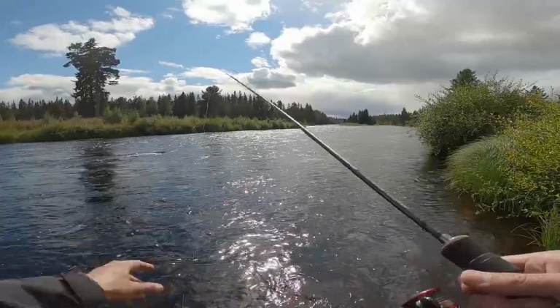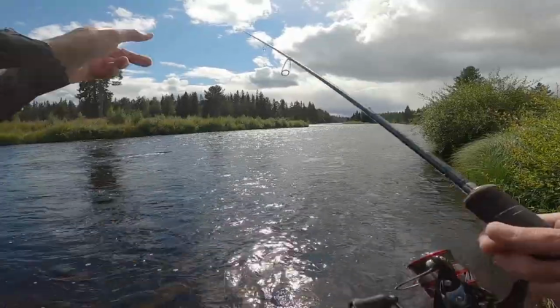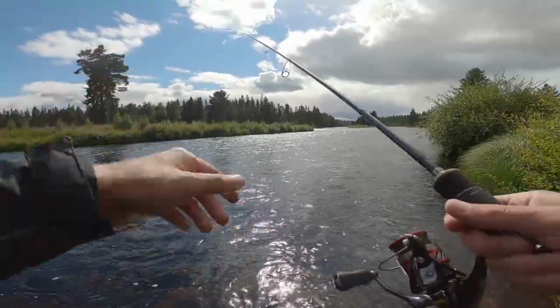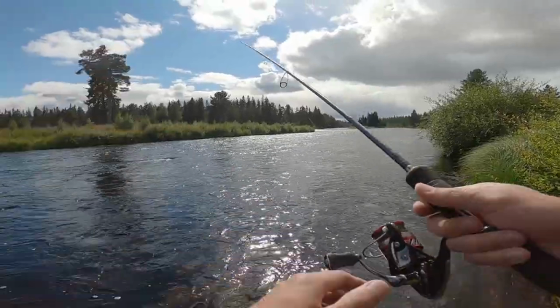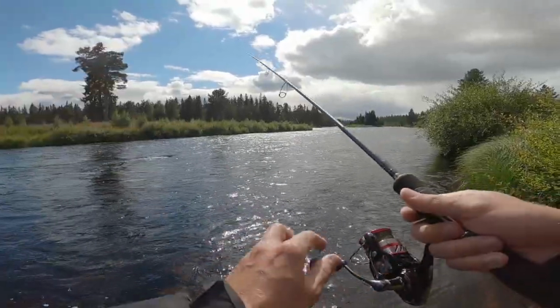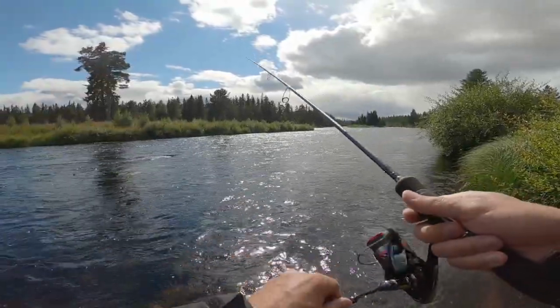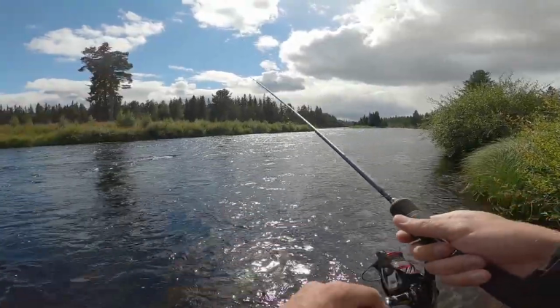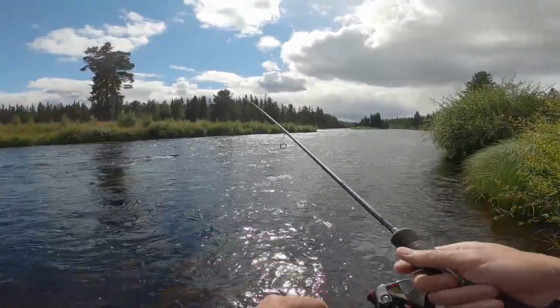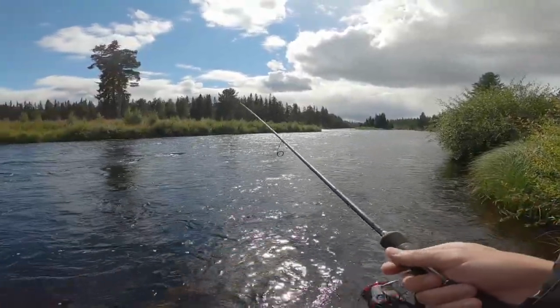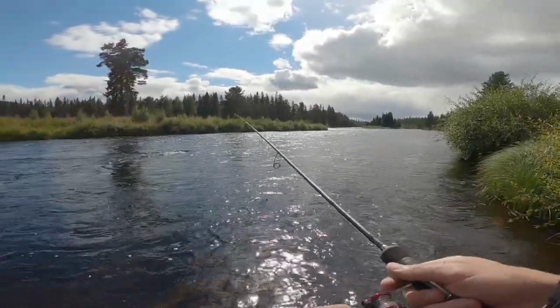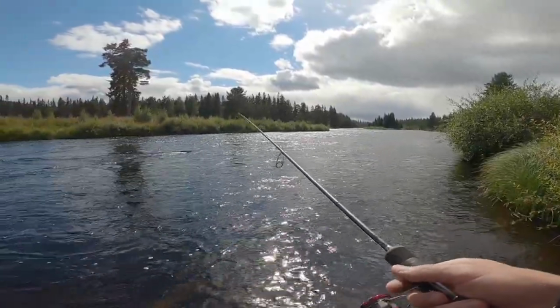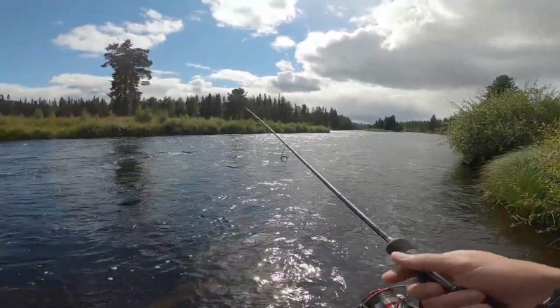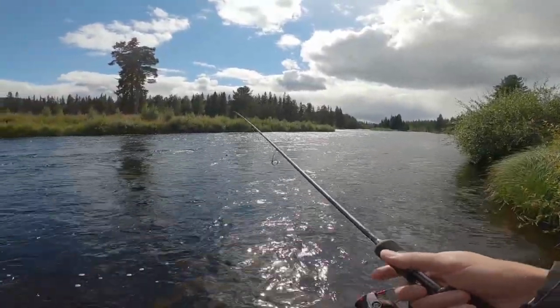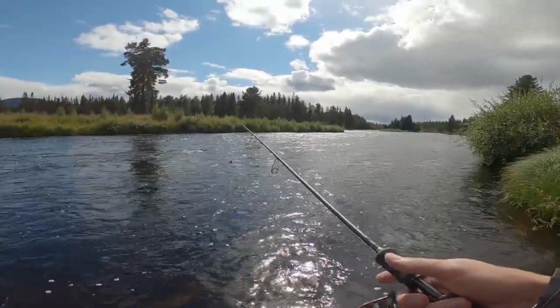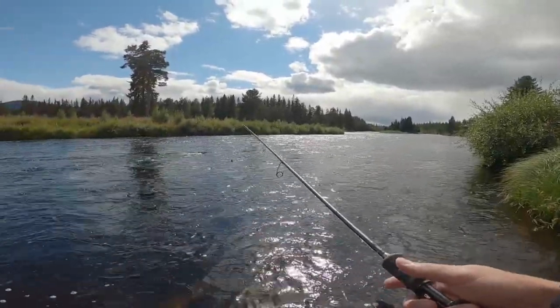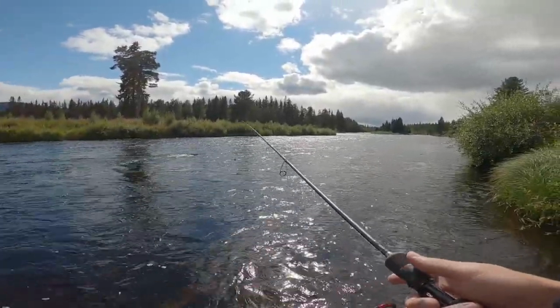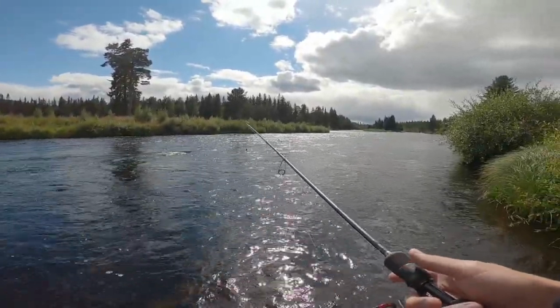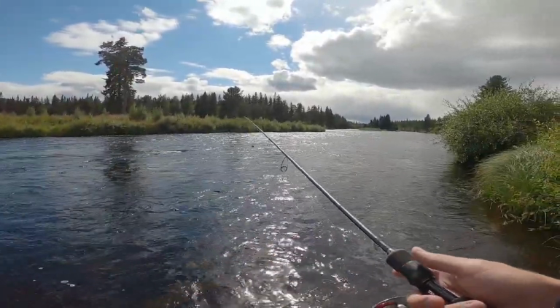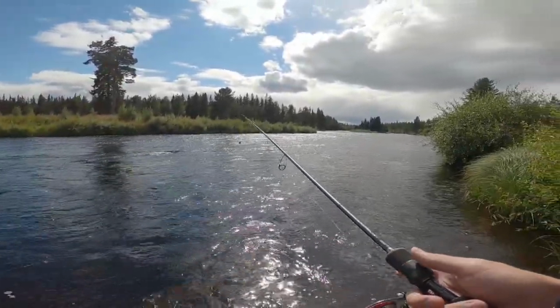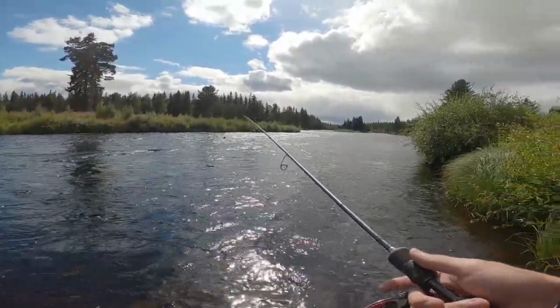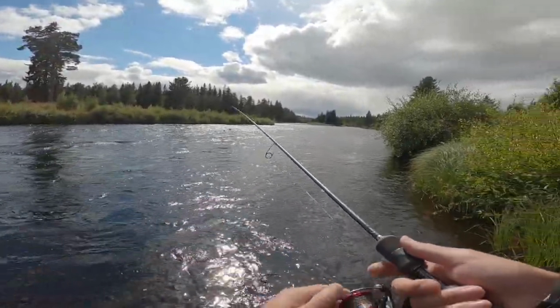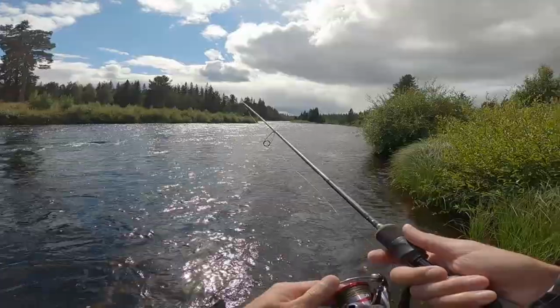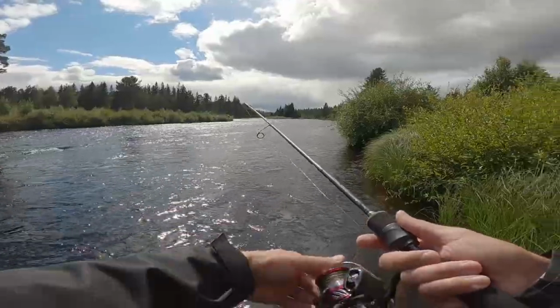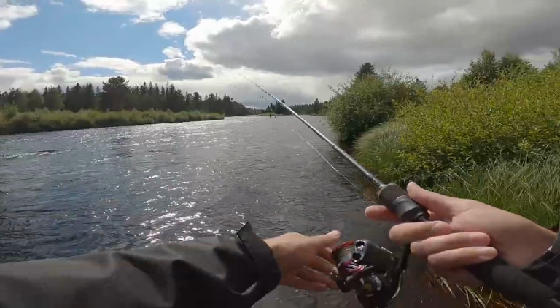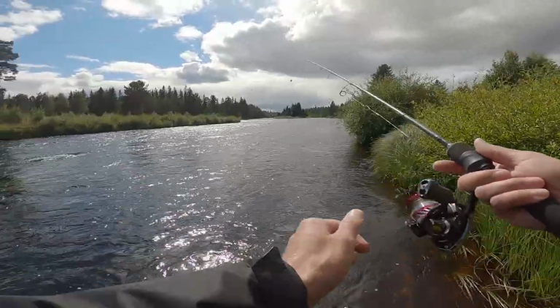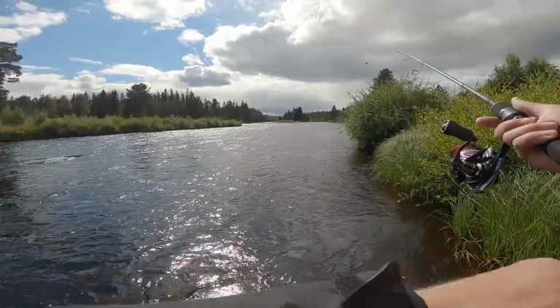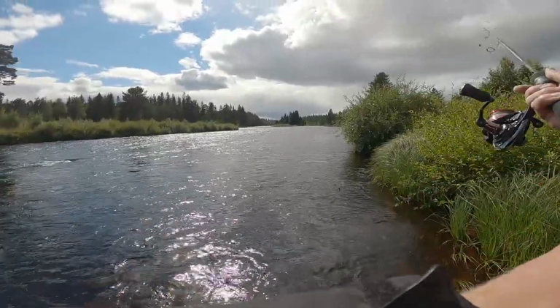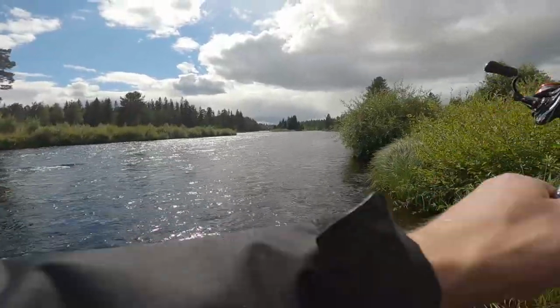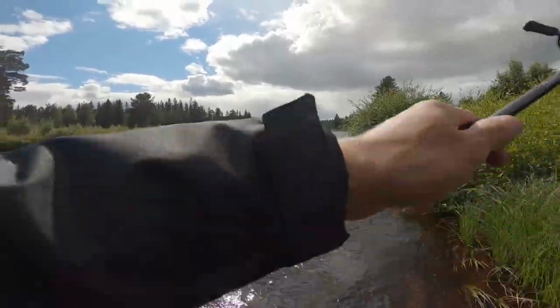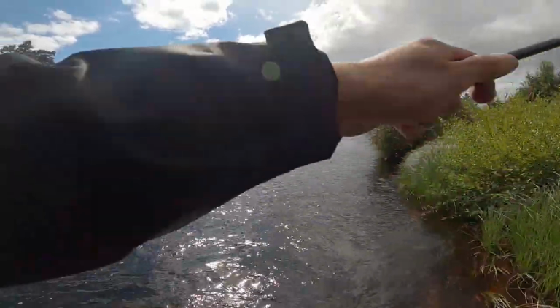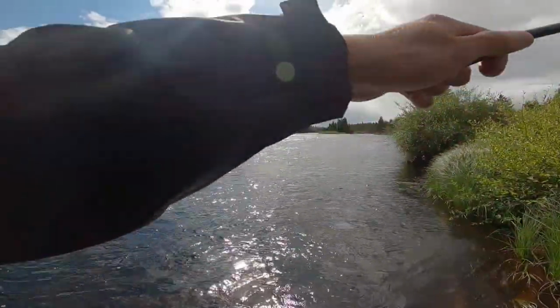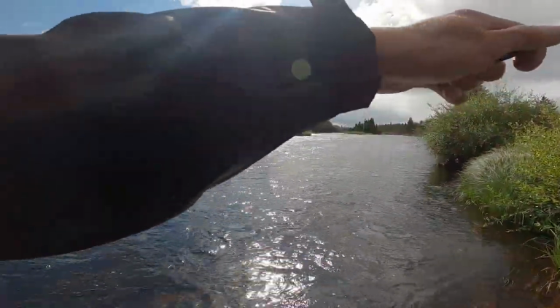Quite an interesting place here behind the rock. Hope there is some fish over there.